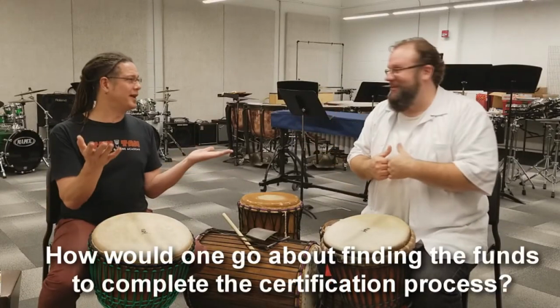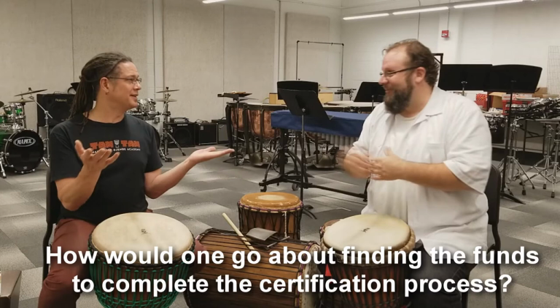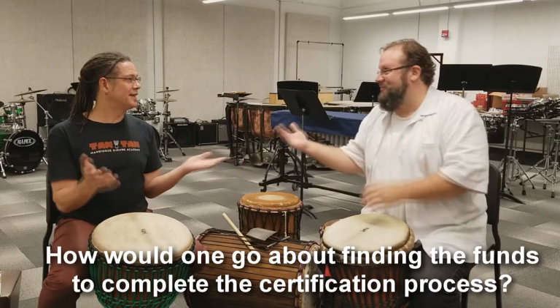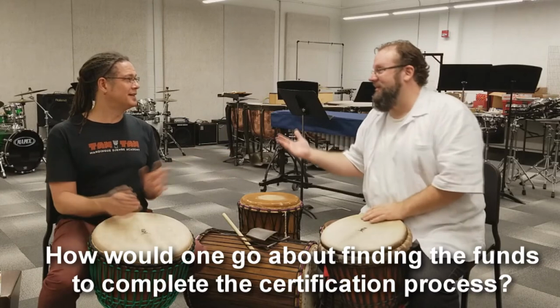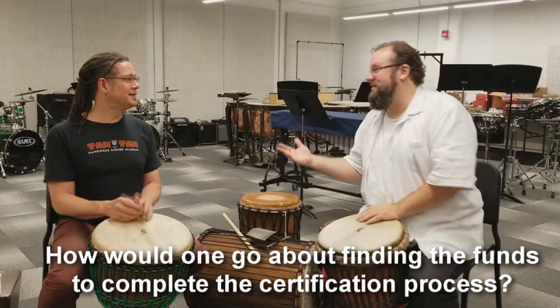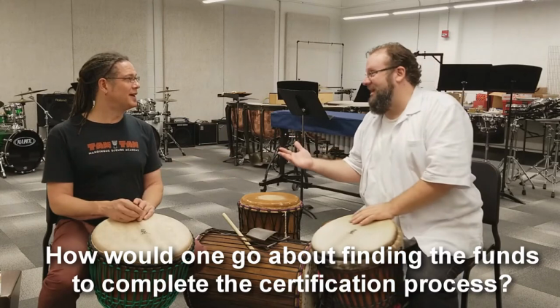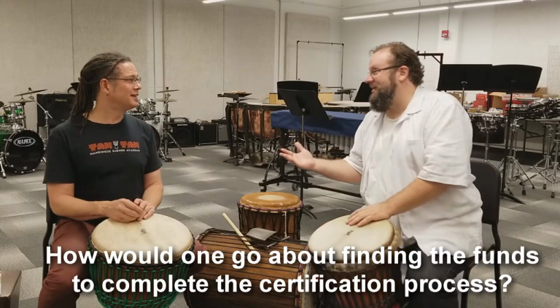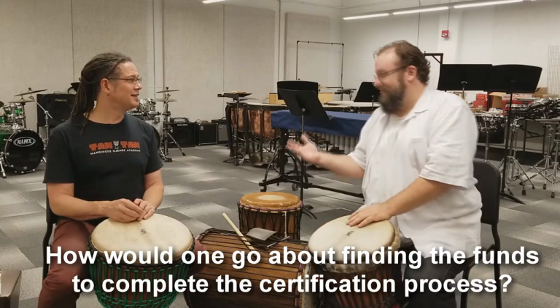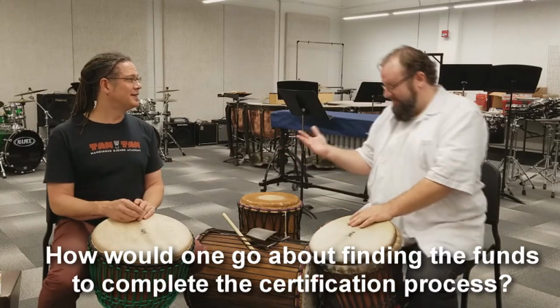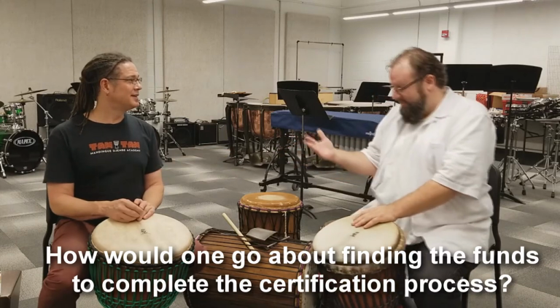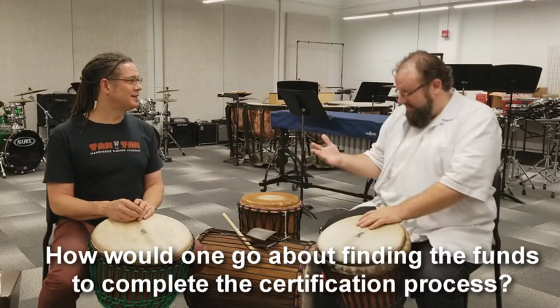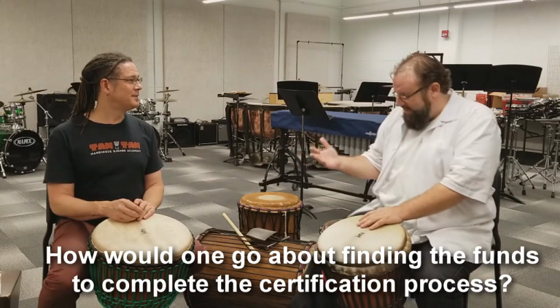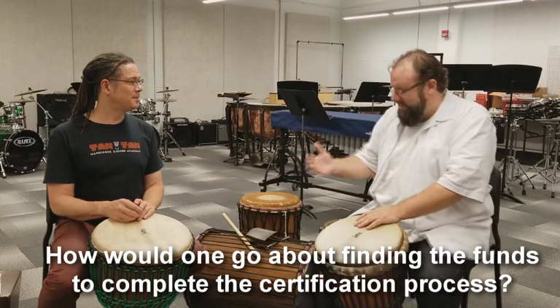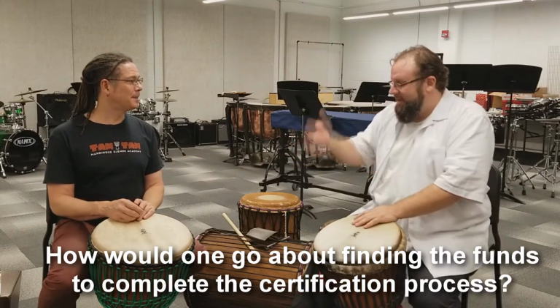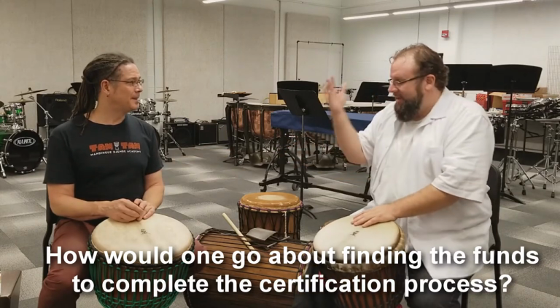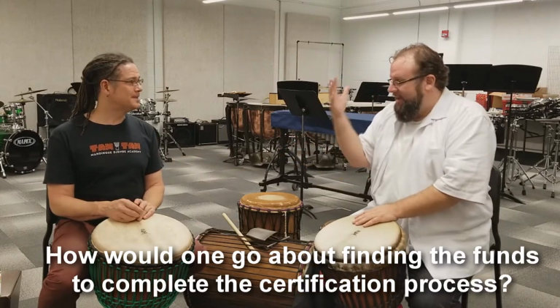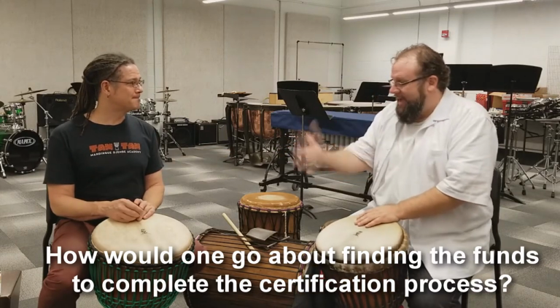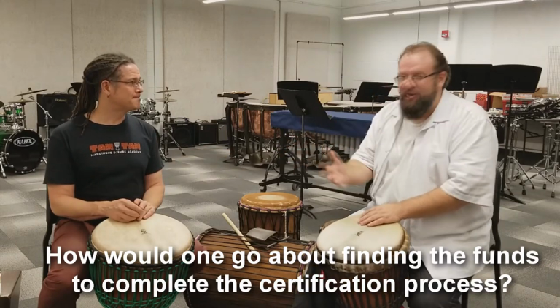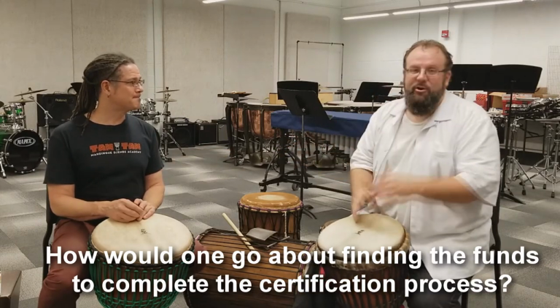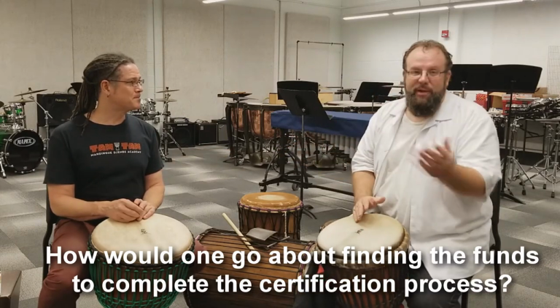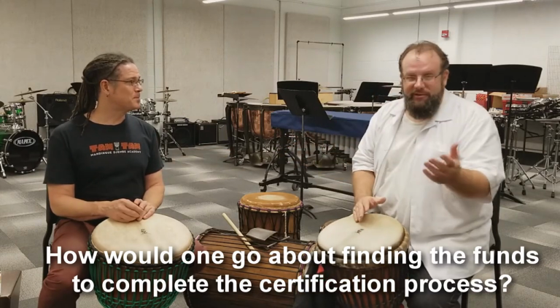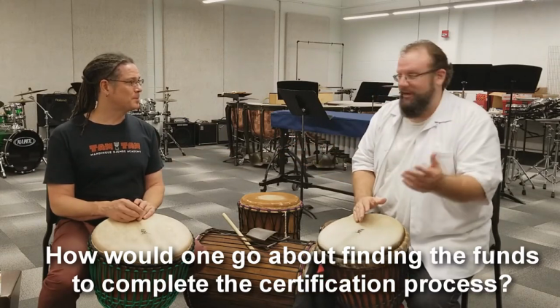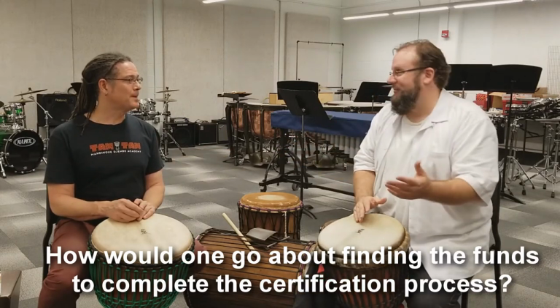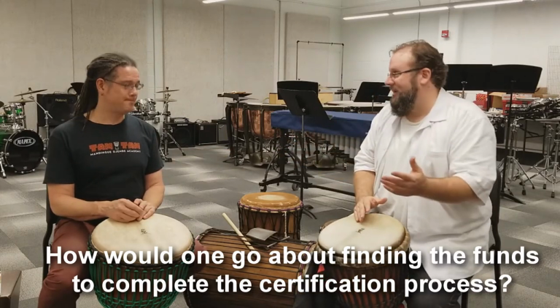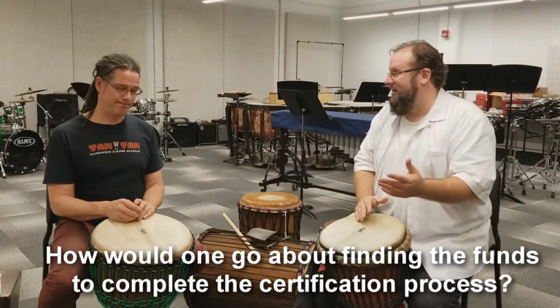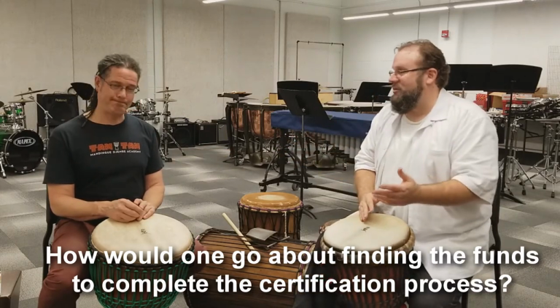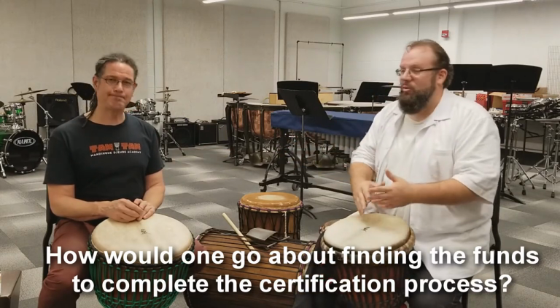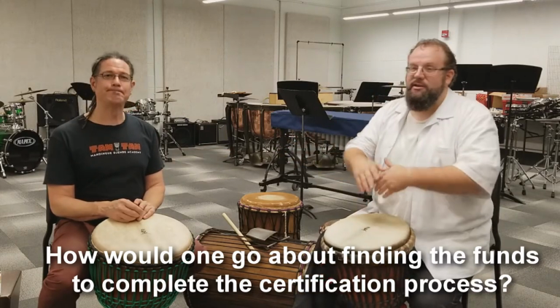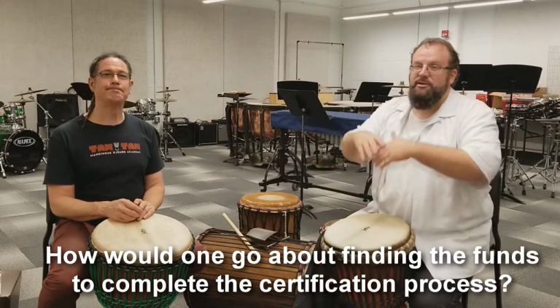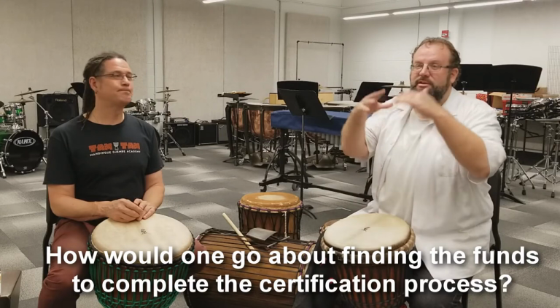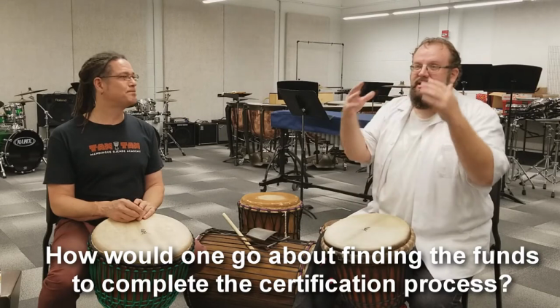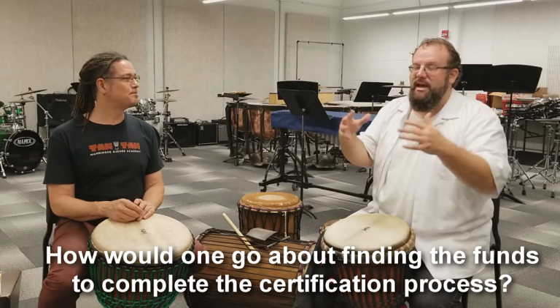I'm the first one to have gotten the certification. Now, how to go about doing it — once you decide you'd like to incorporate this for yourself, for your students.